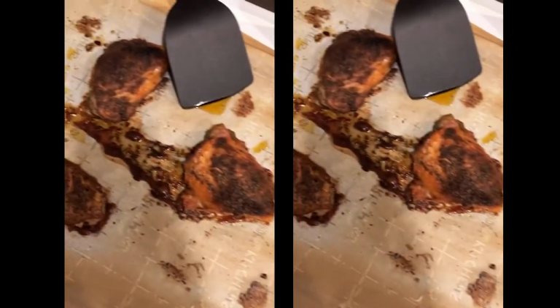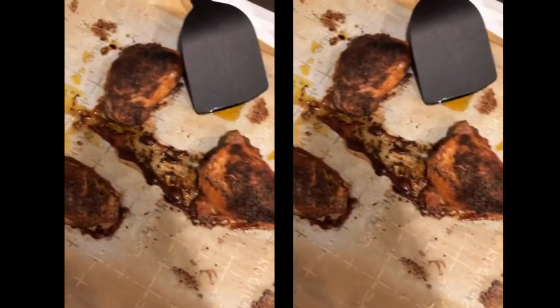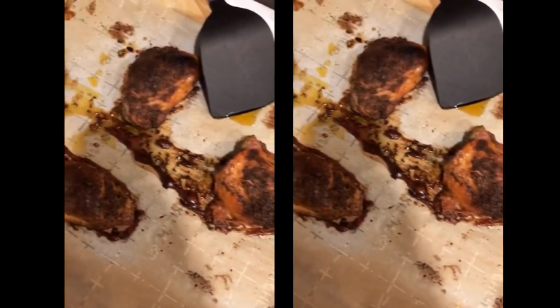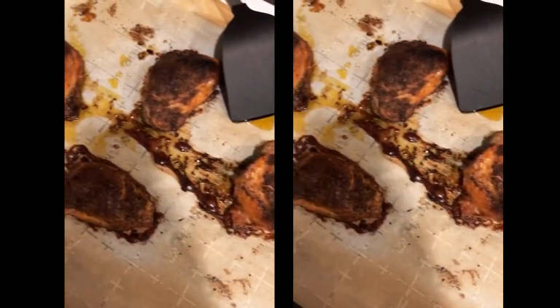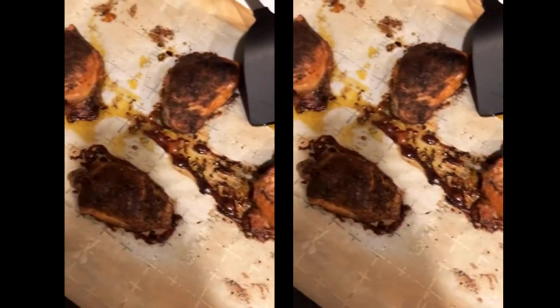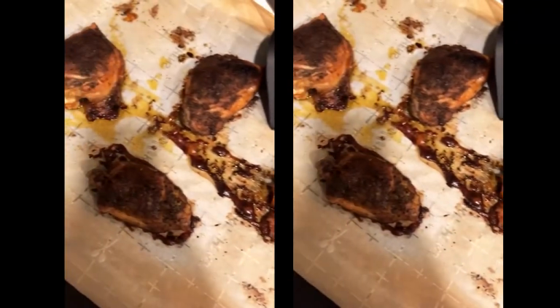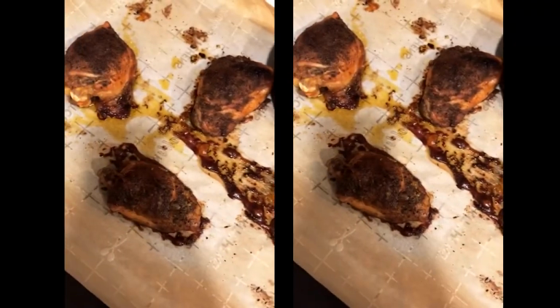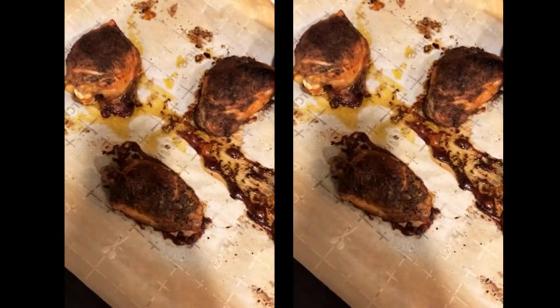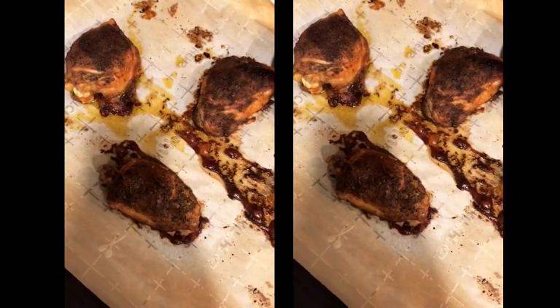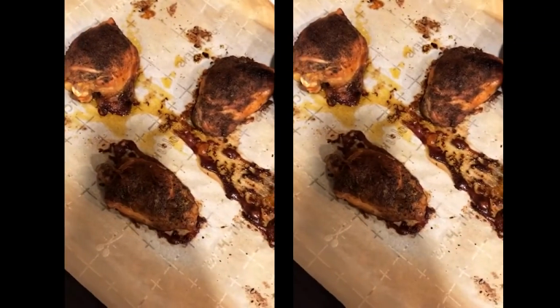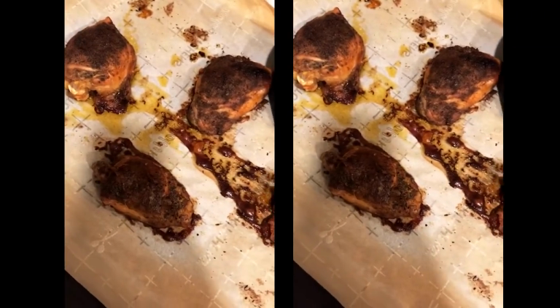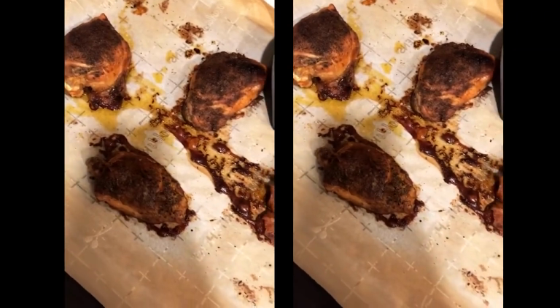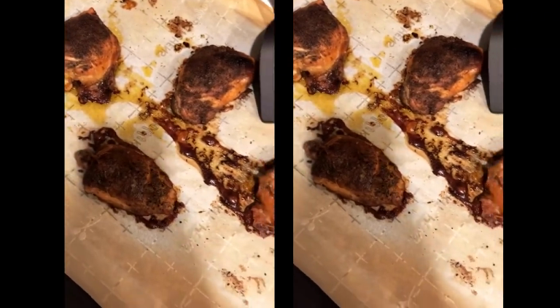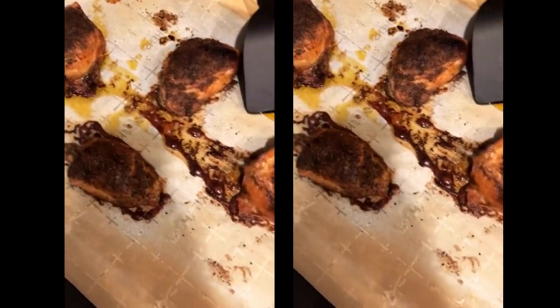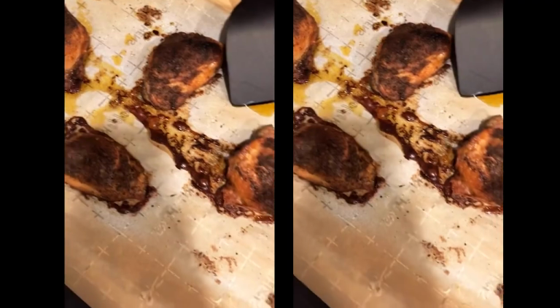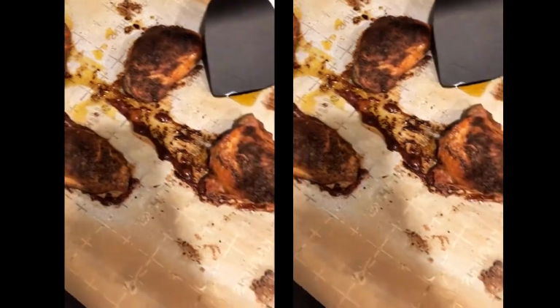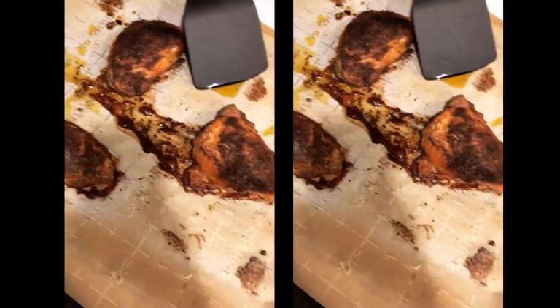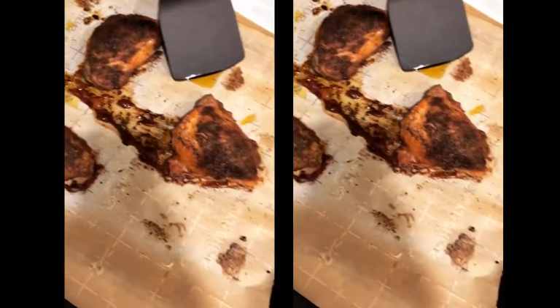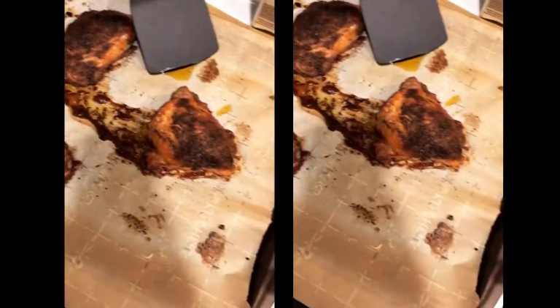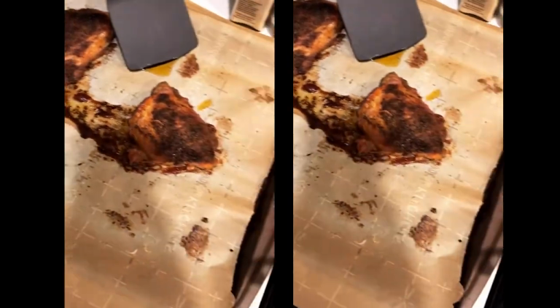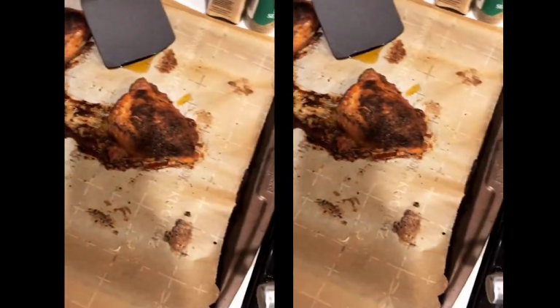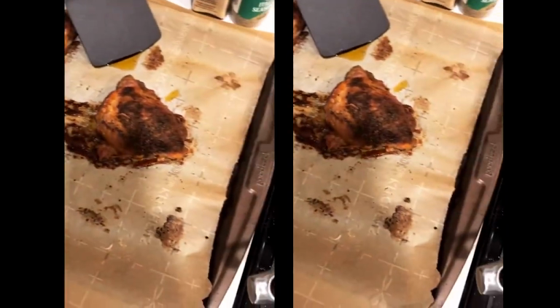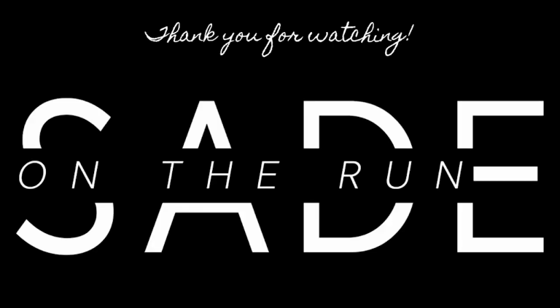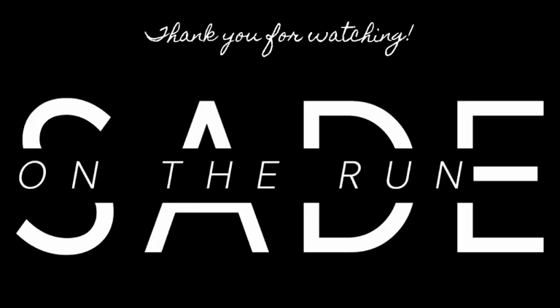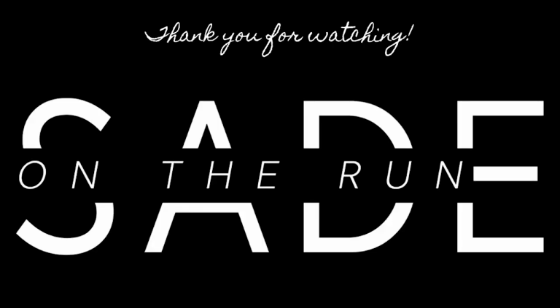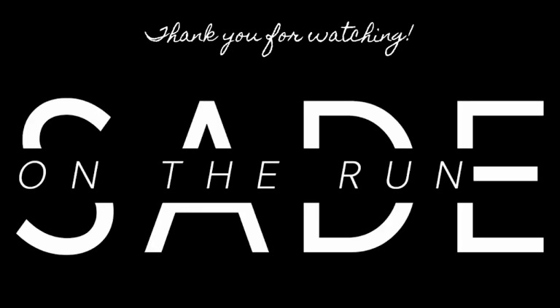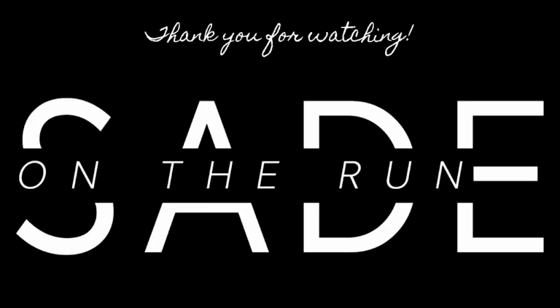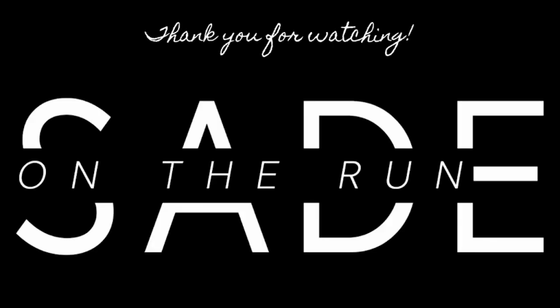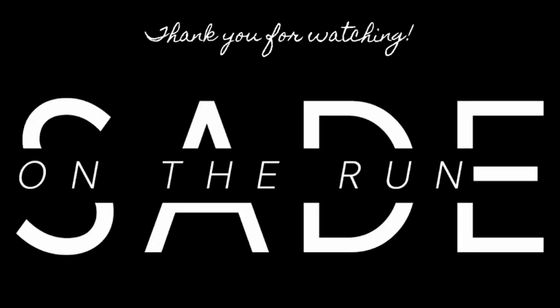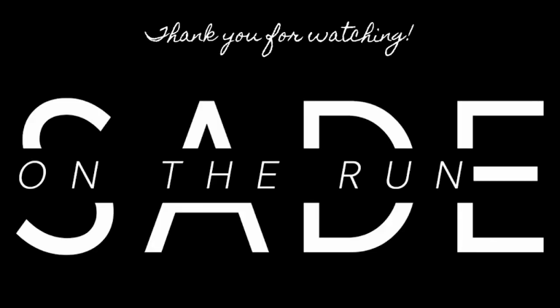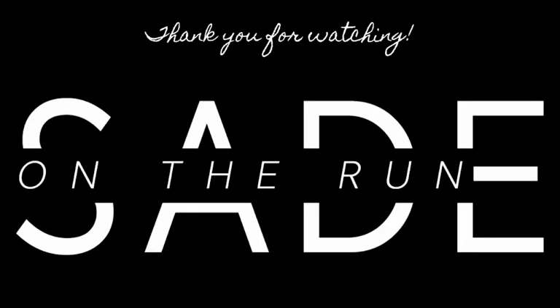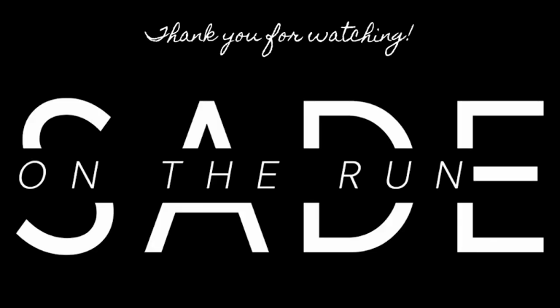Thank you guys so much for watching. Please give this video a thumbs up if you liked it, comment your favorite recipe down below, and I will see you all in the next one. Love you guys!